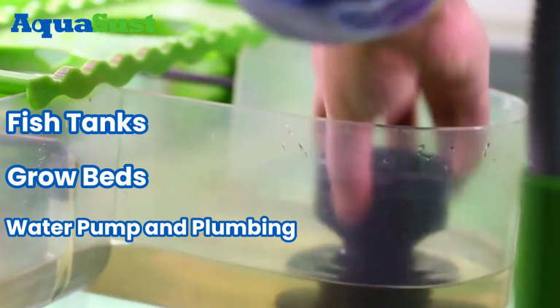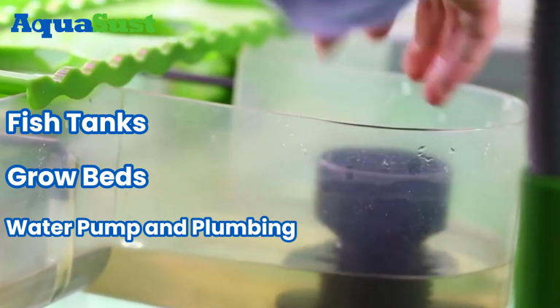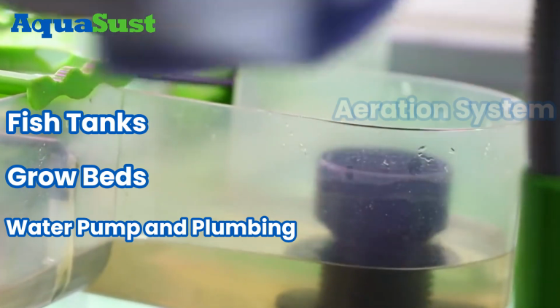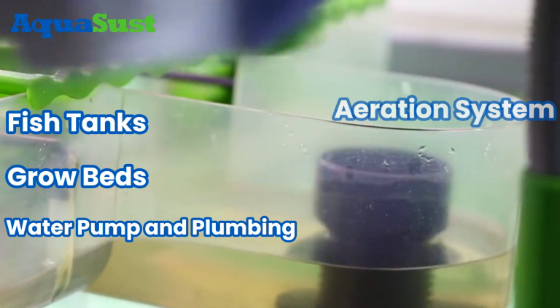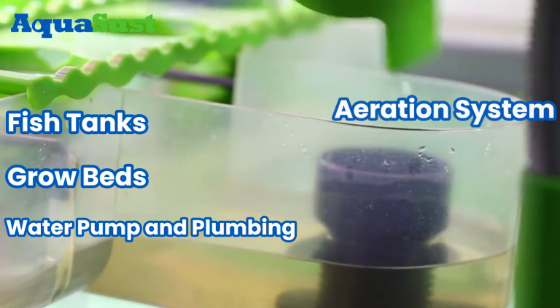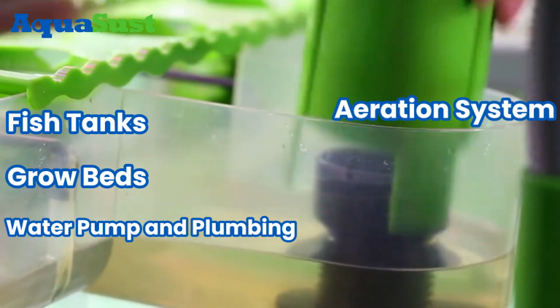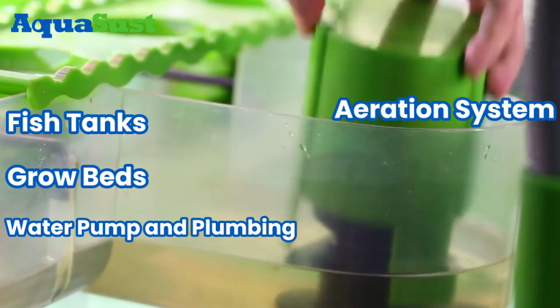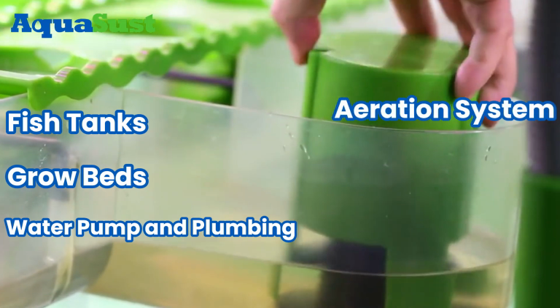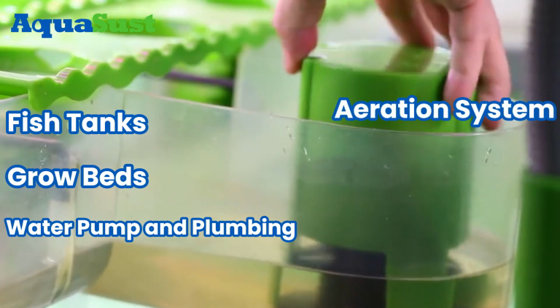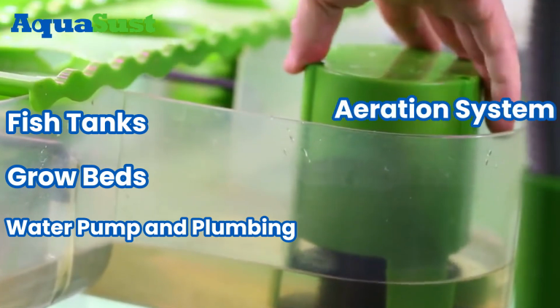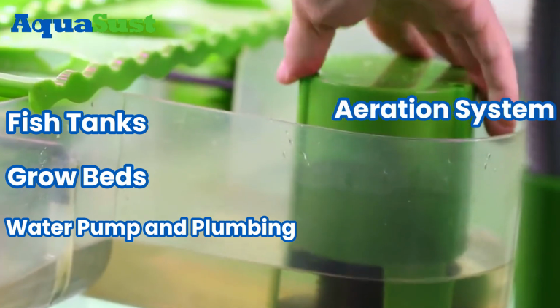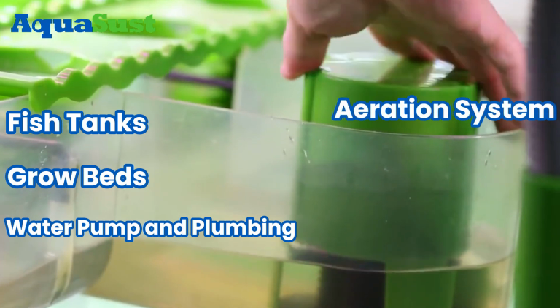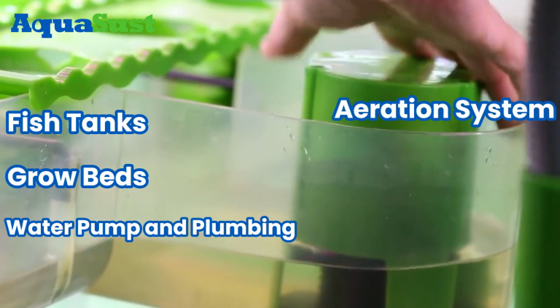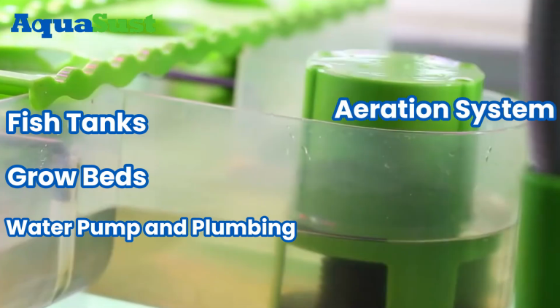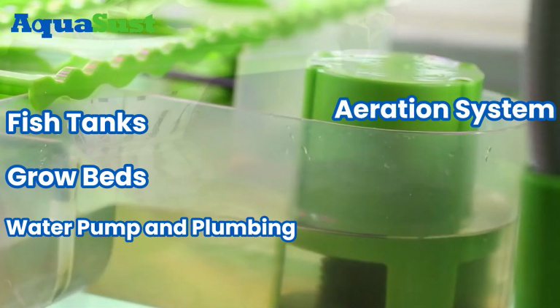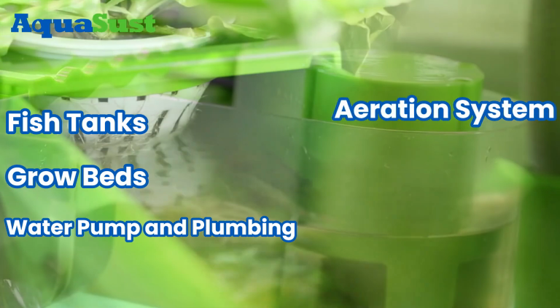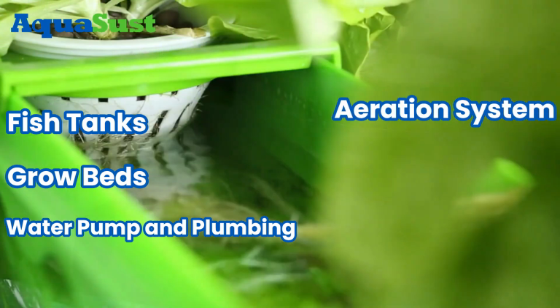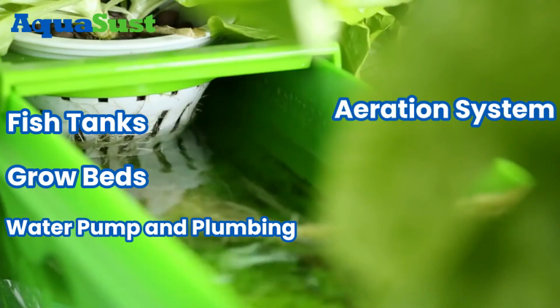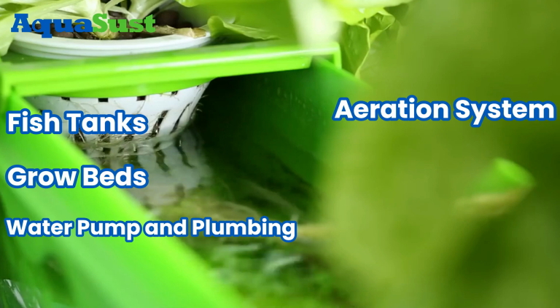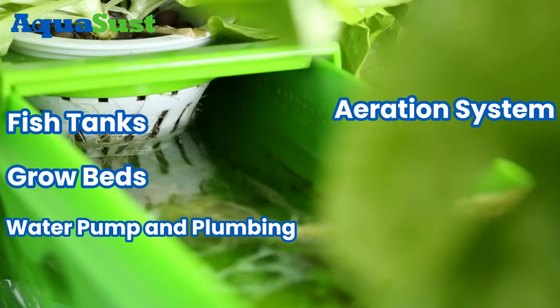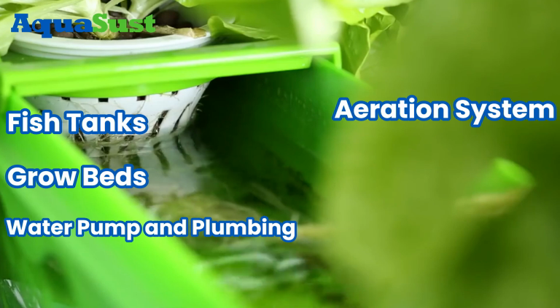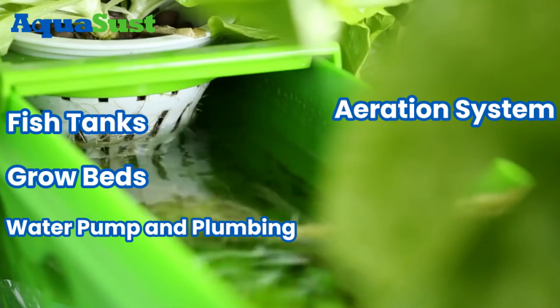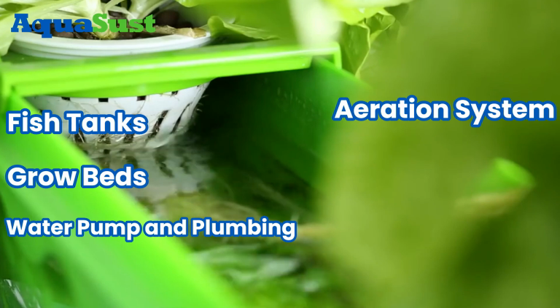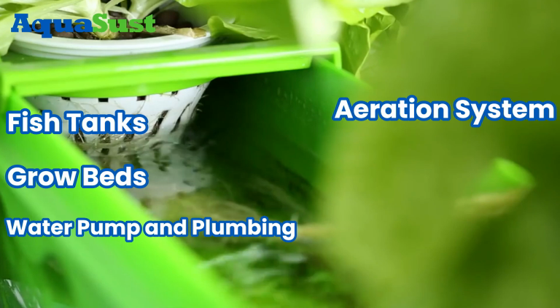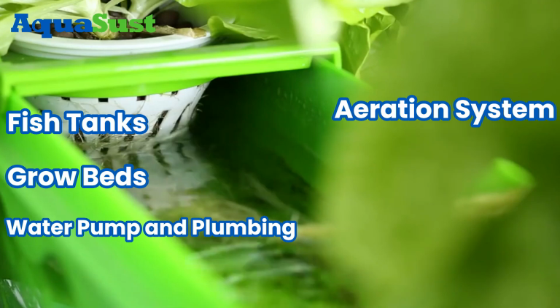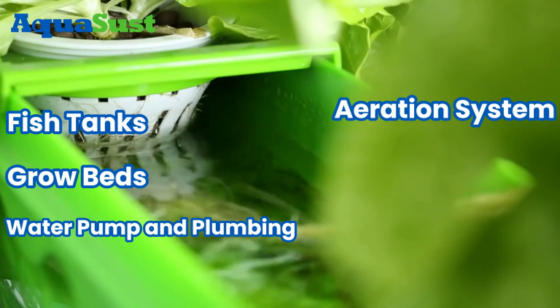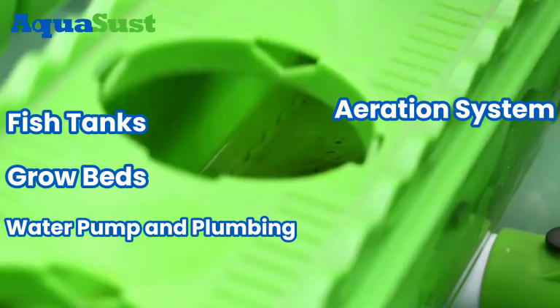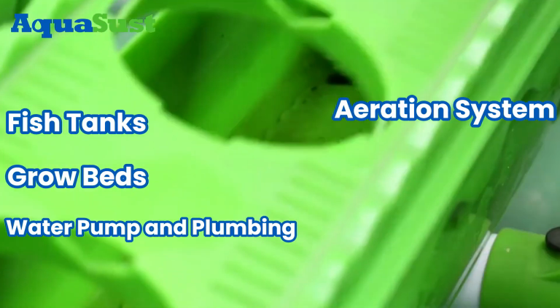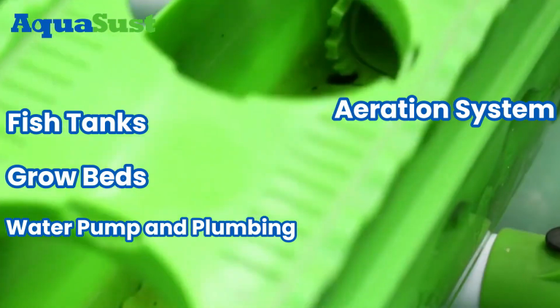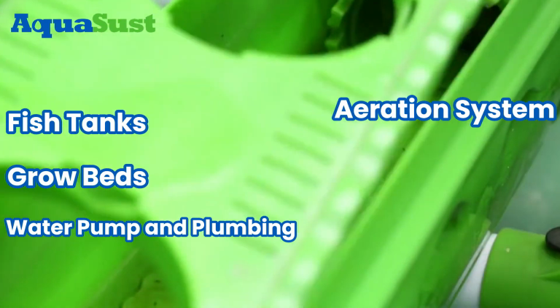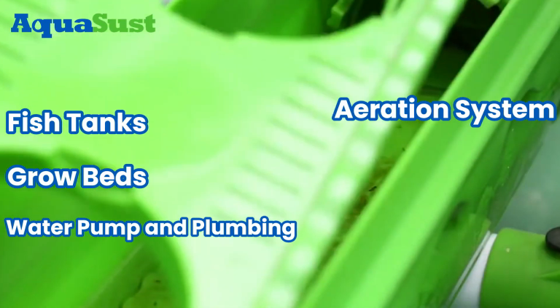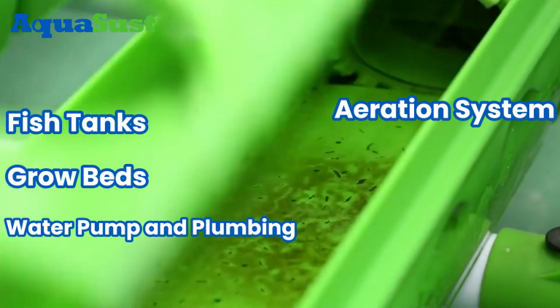4. Aeration System. Supplies oxygen to fish, crucial for health and system balance.